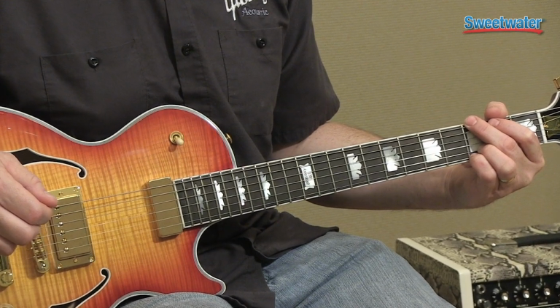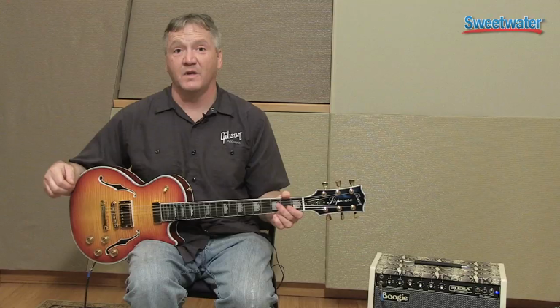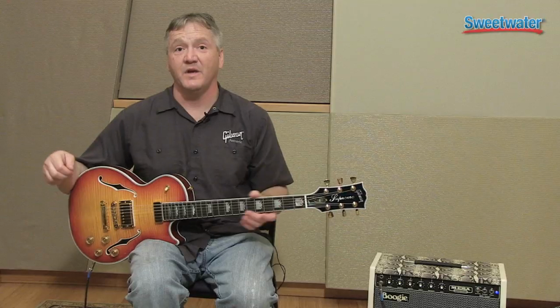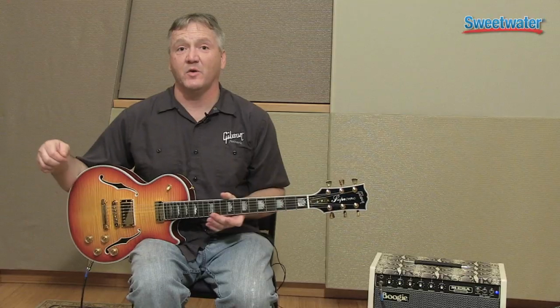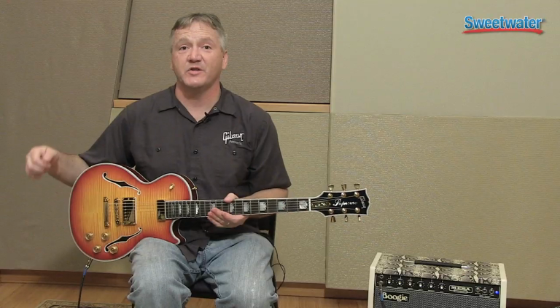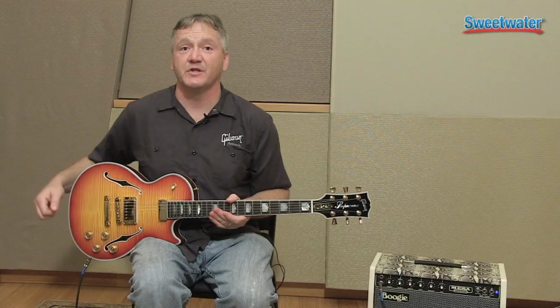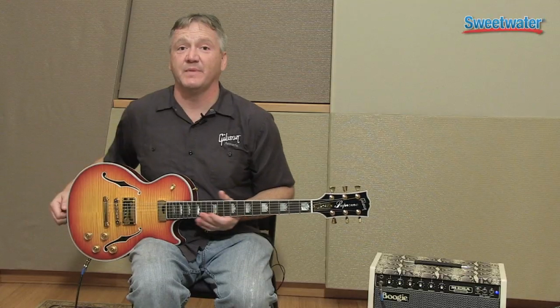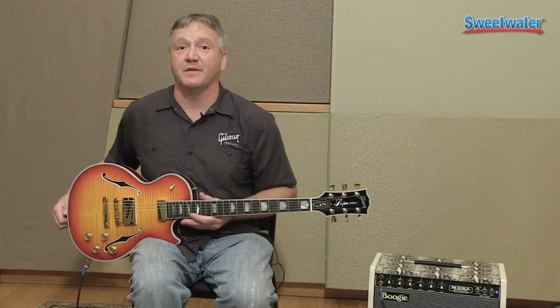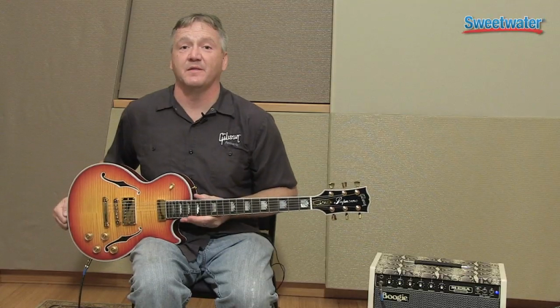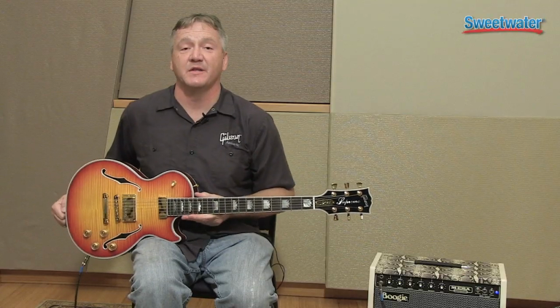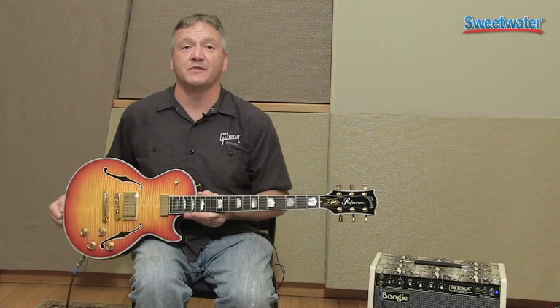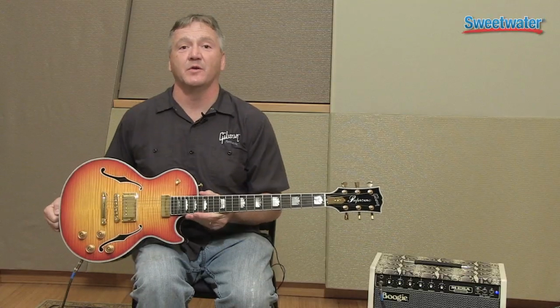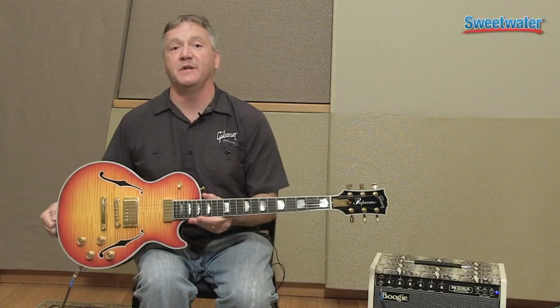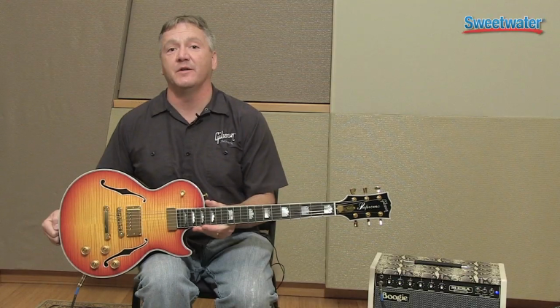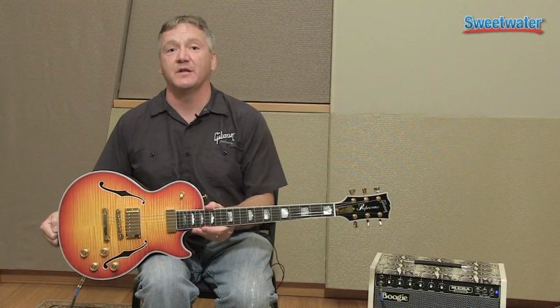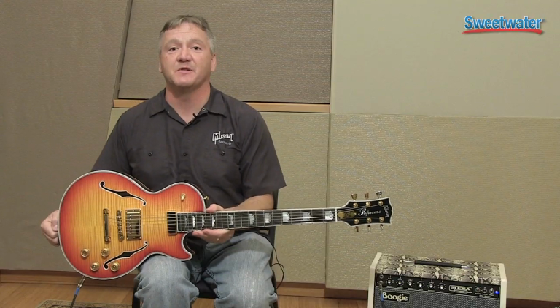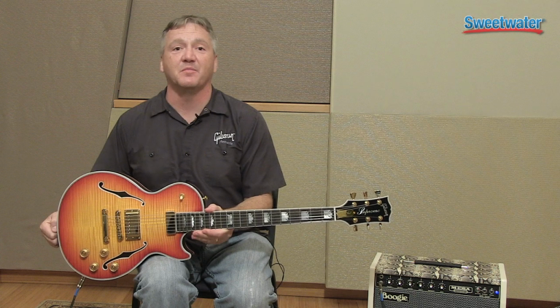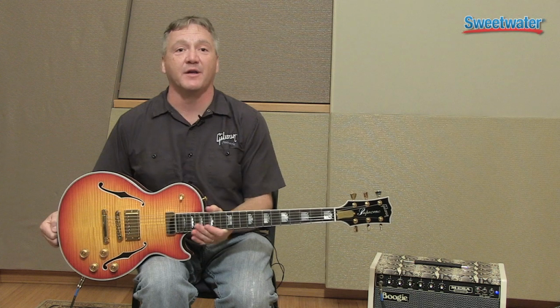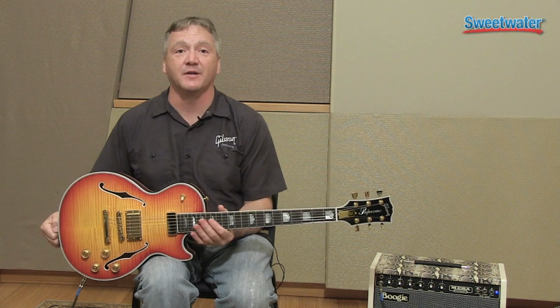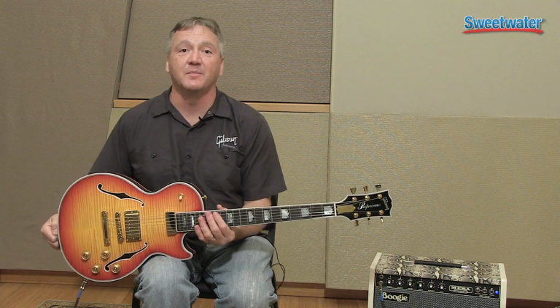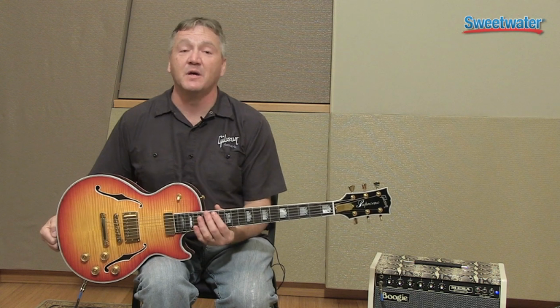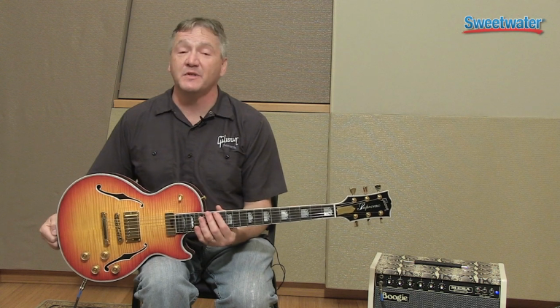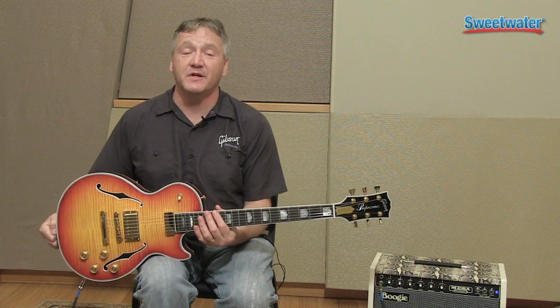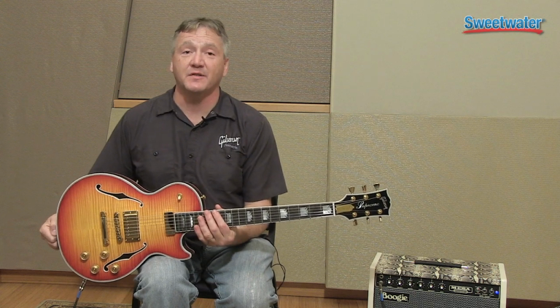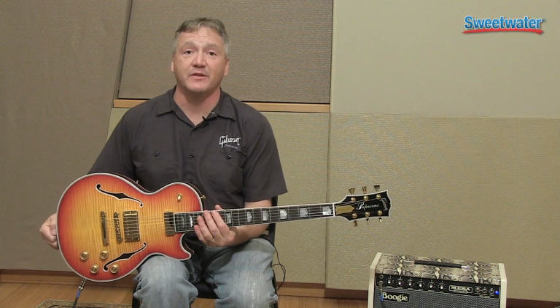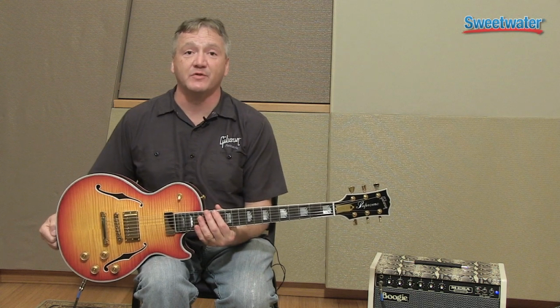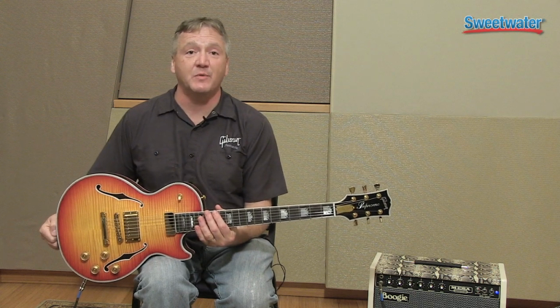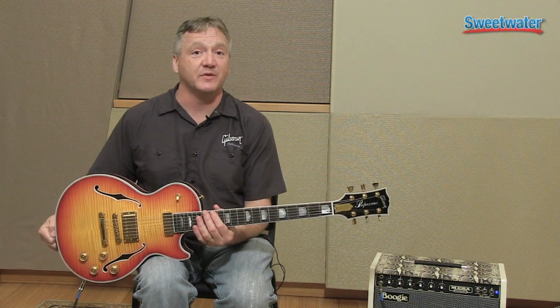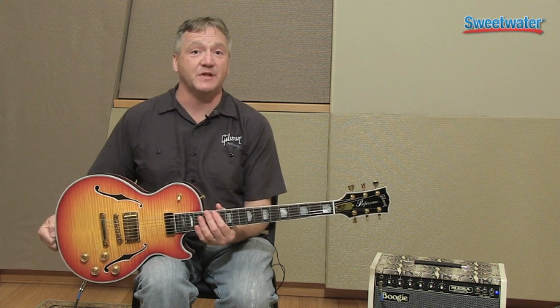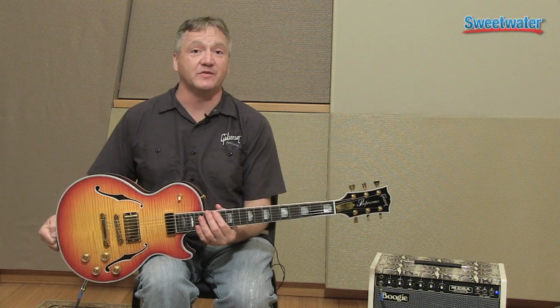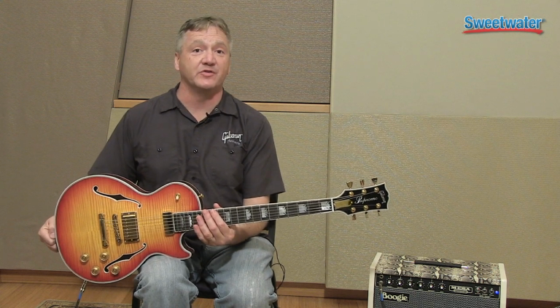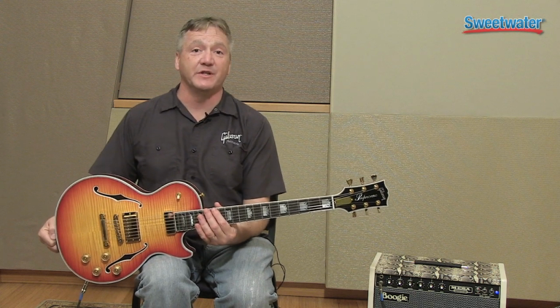If you have a question about this or any other Gibson product, you can contact your Sweetwater sales engineer.